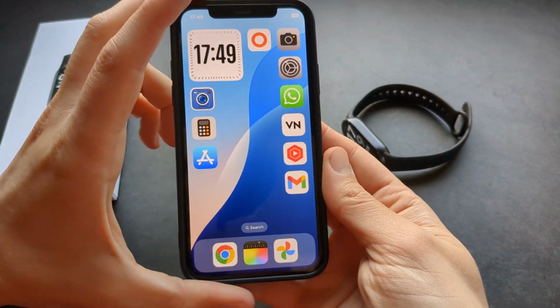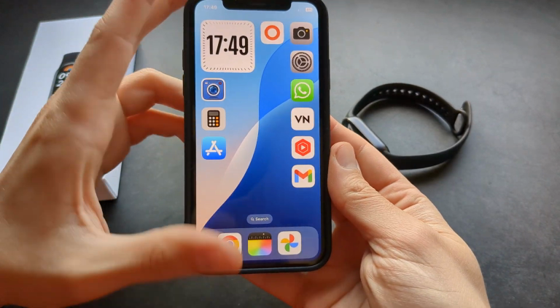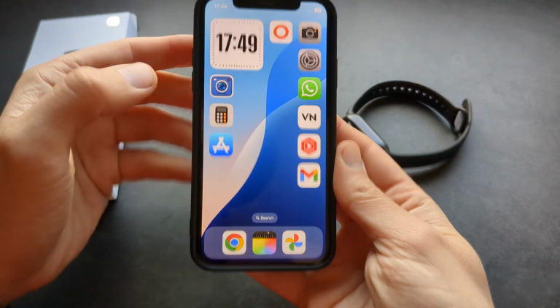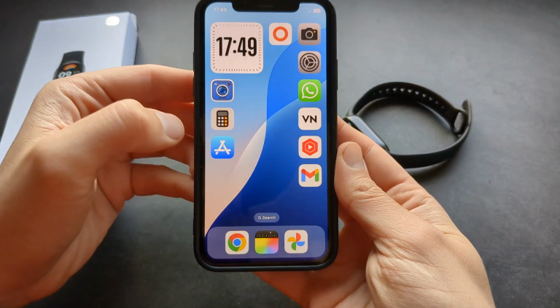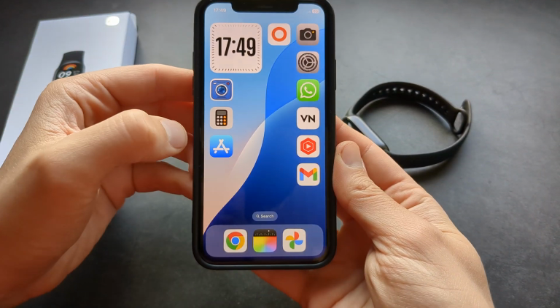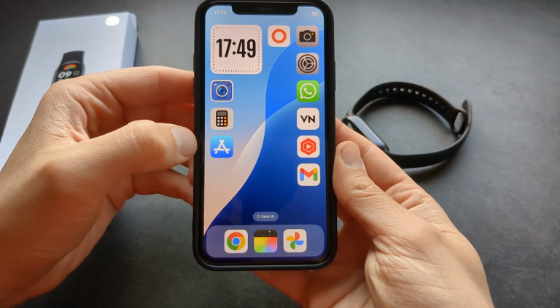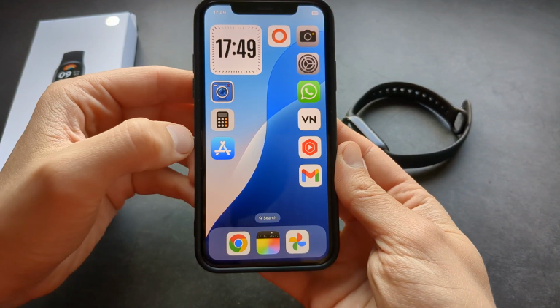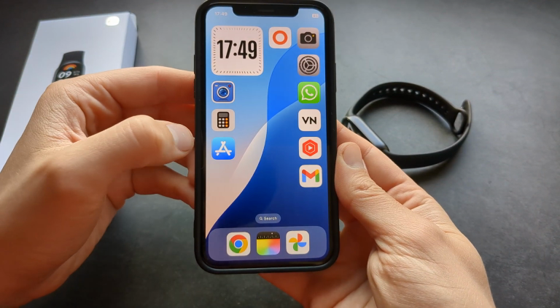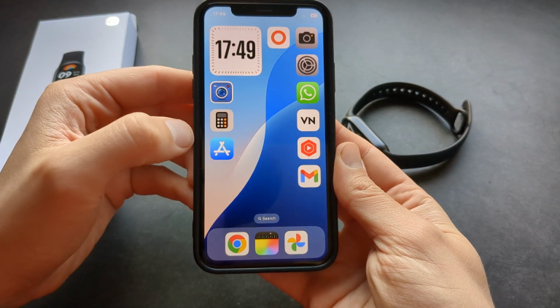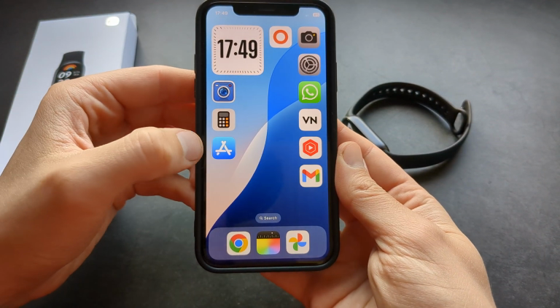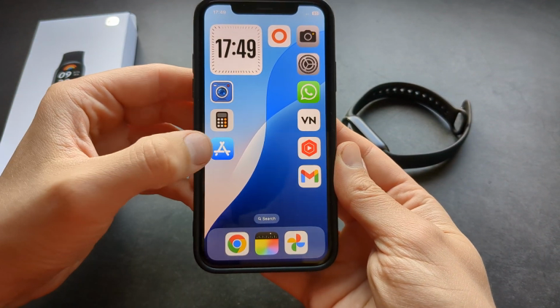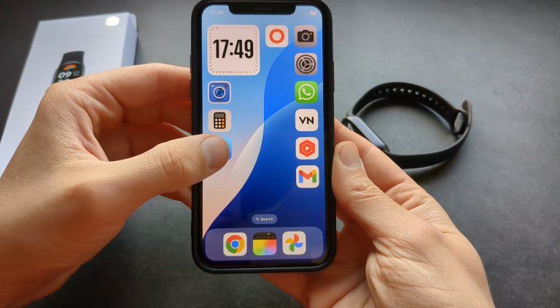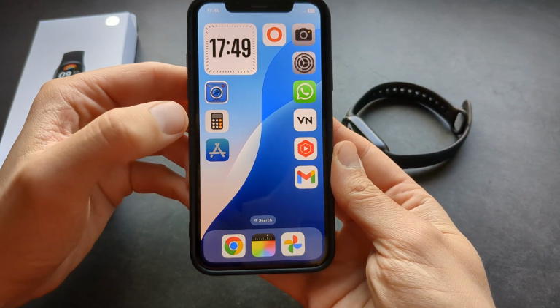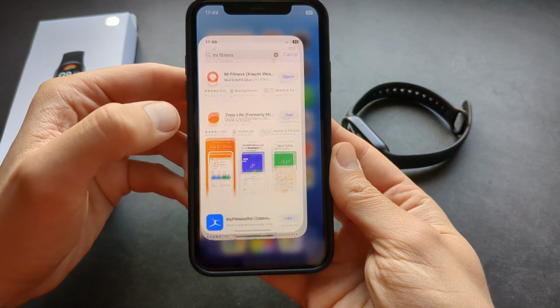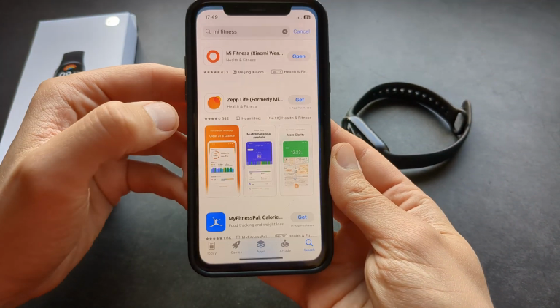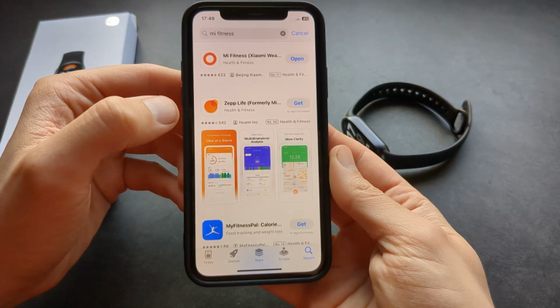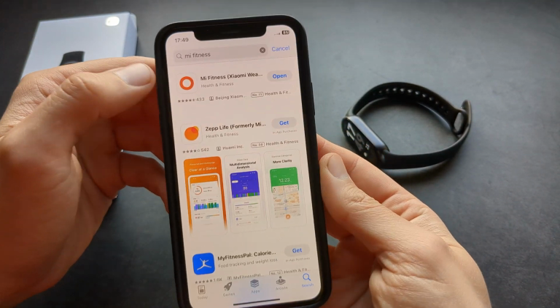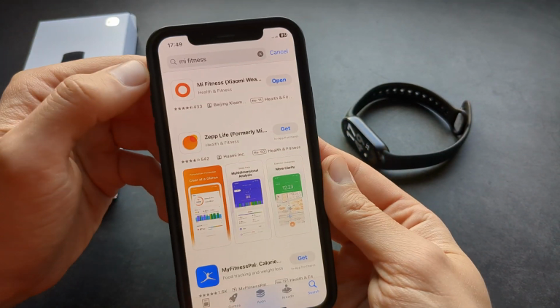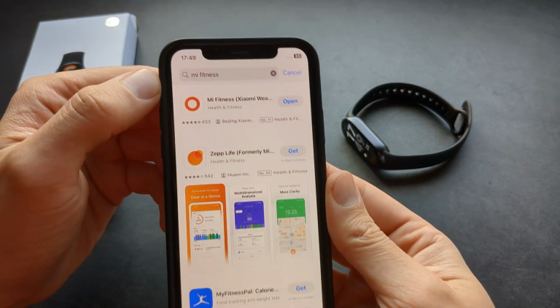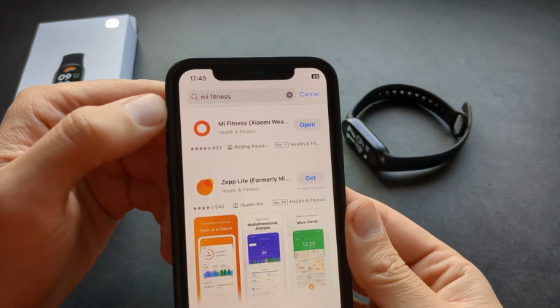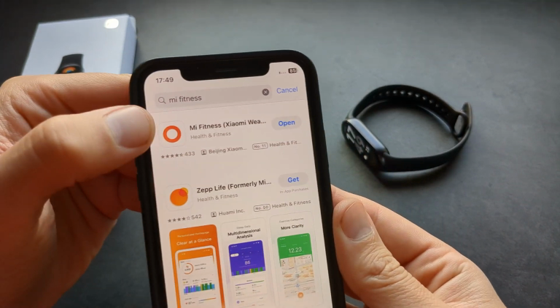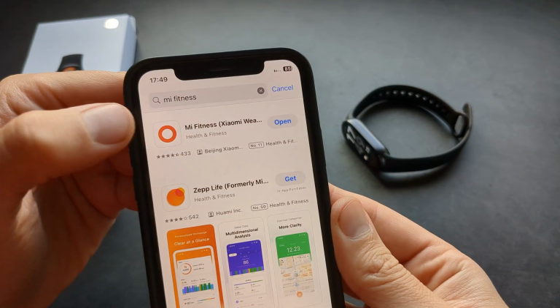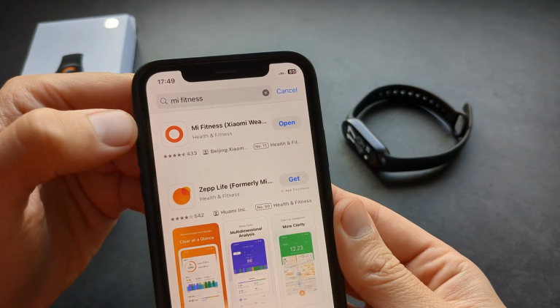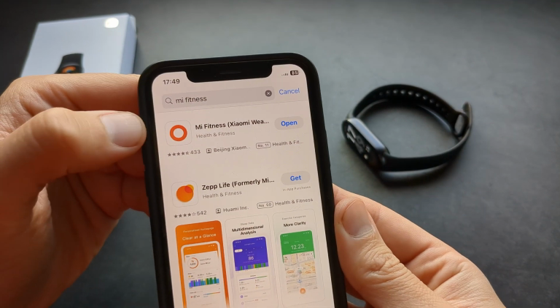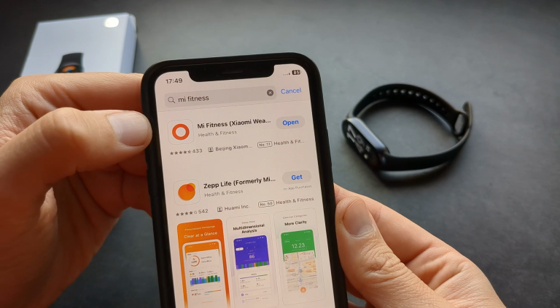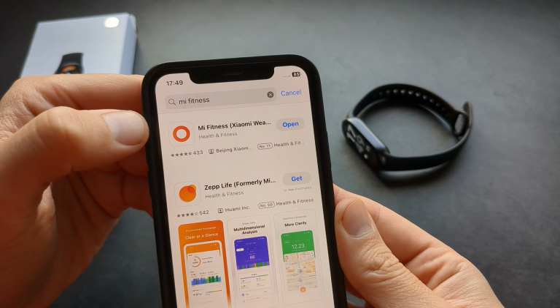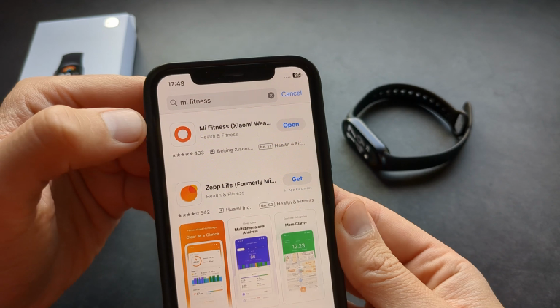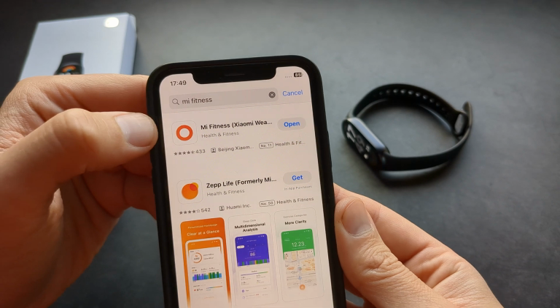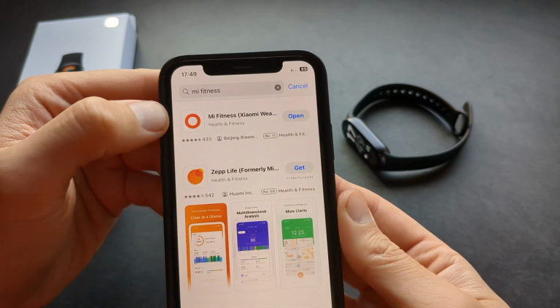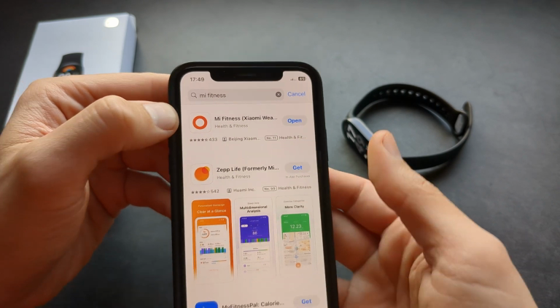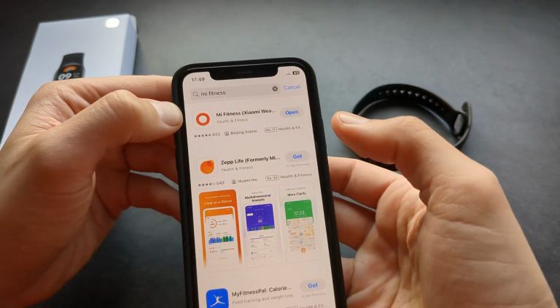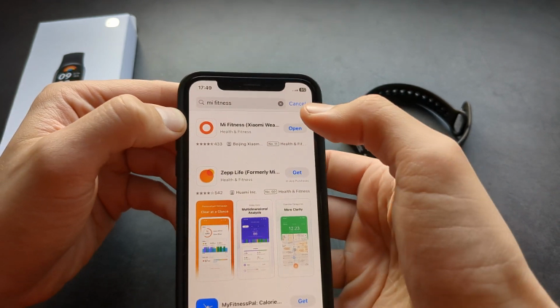If you want to install it, simply go to your App Store and search for the Mi Fitness app.